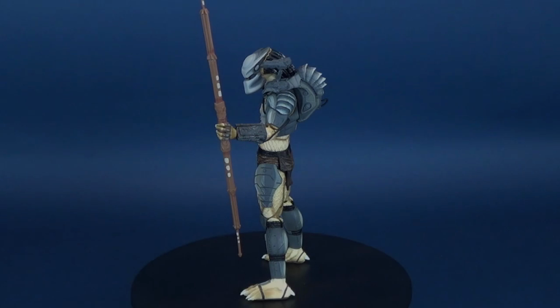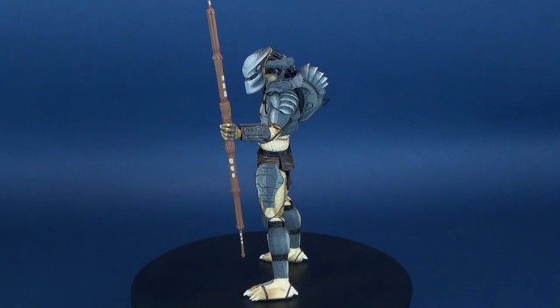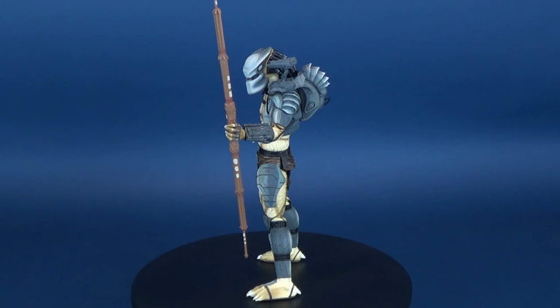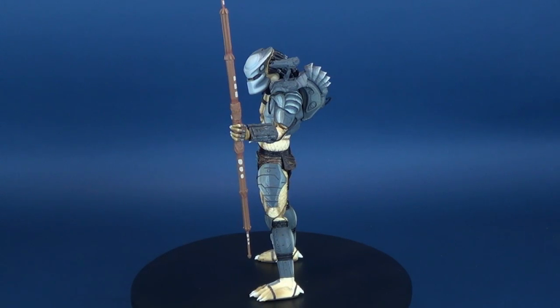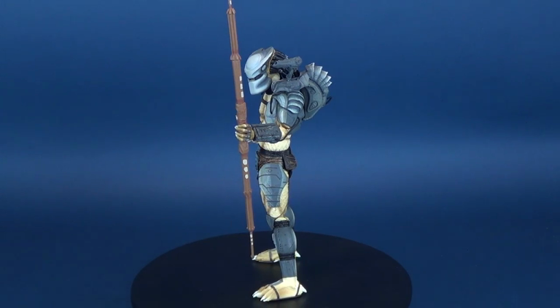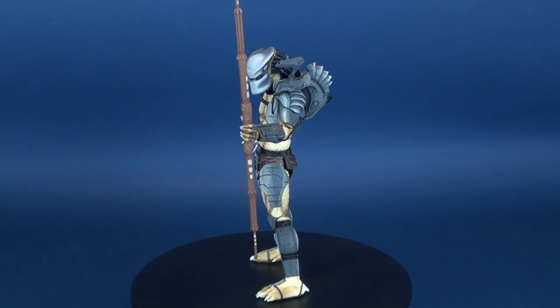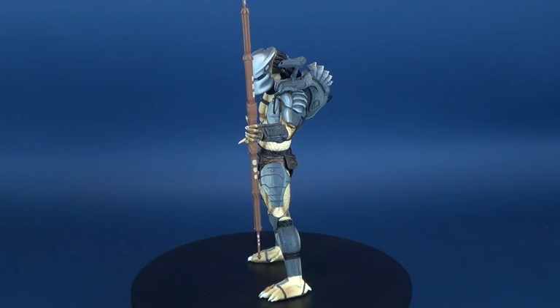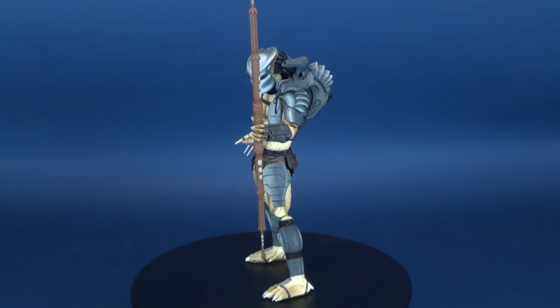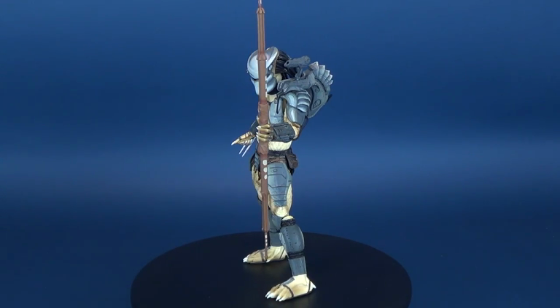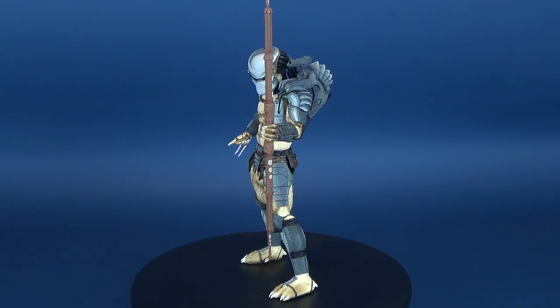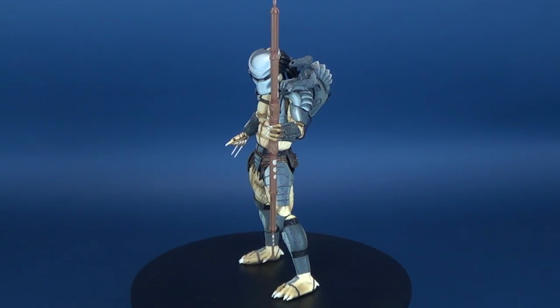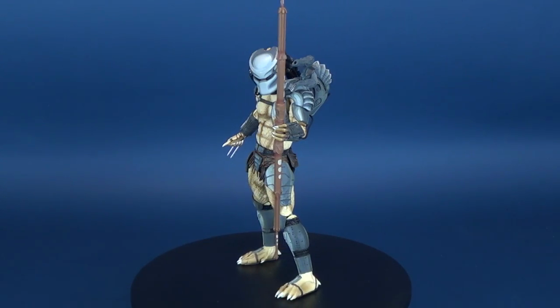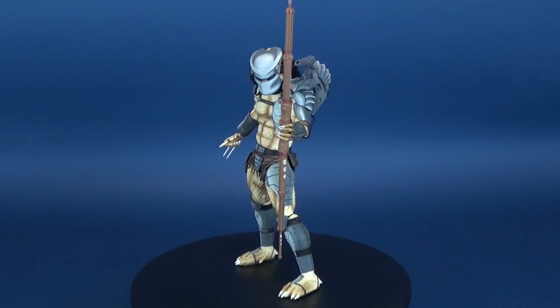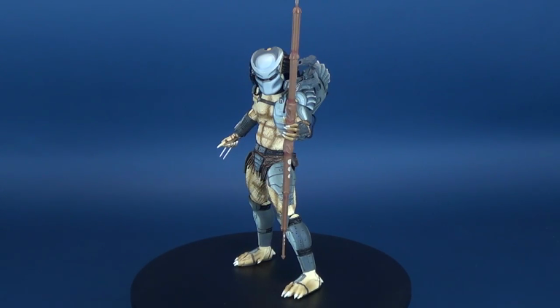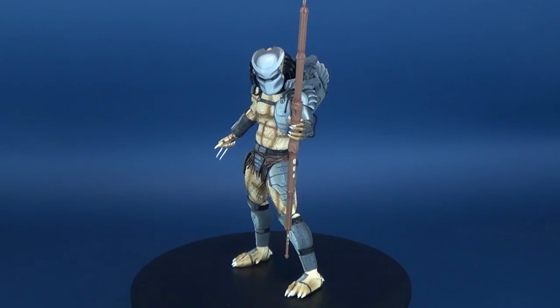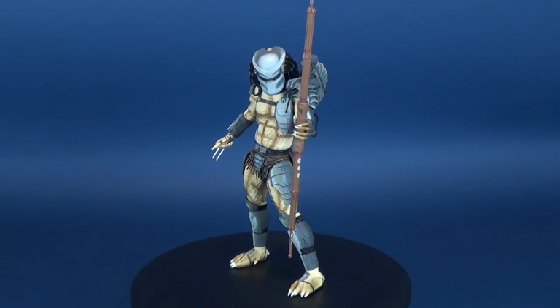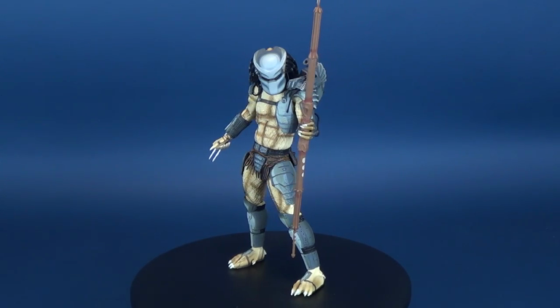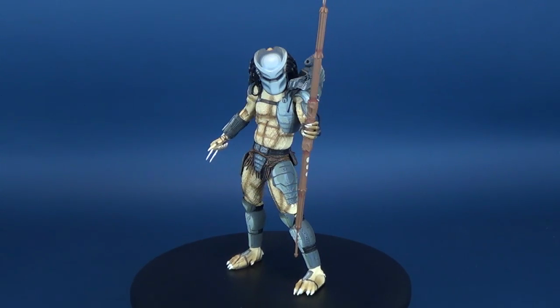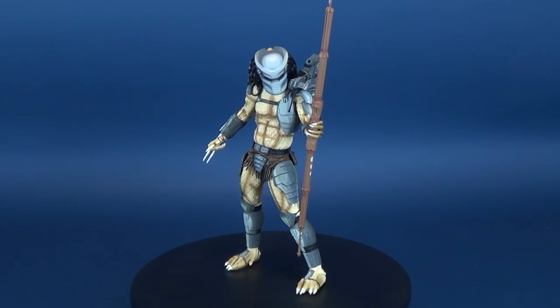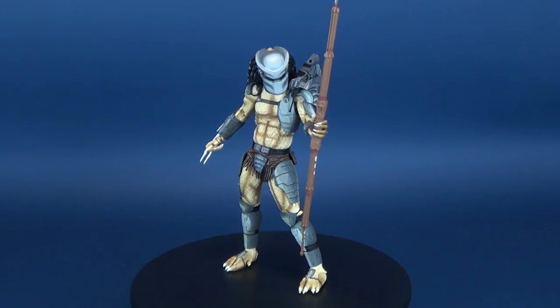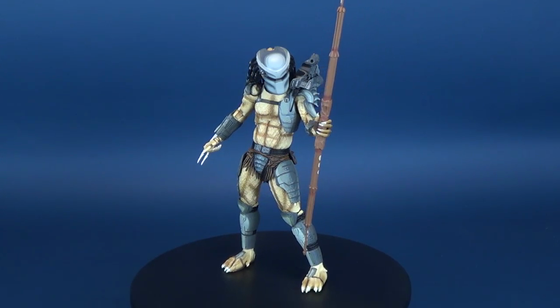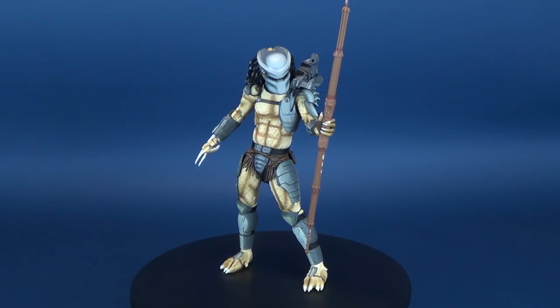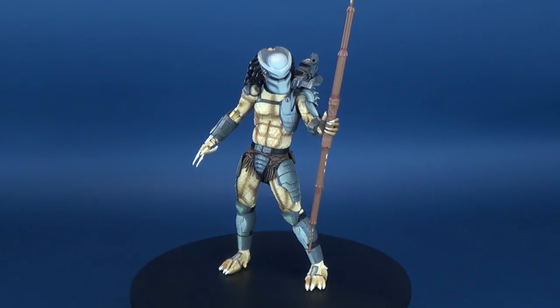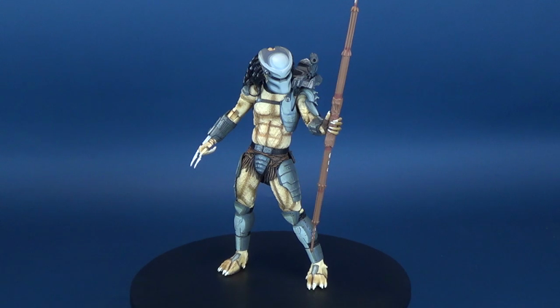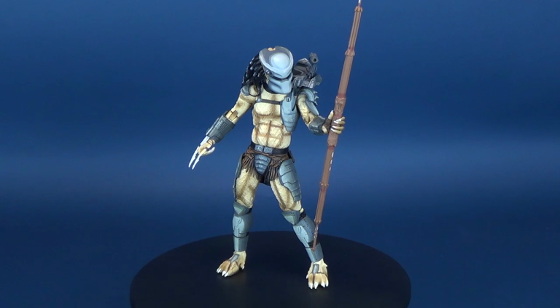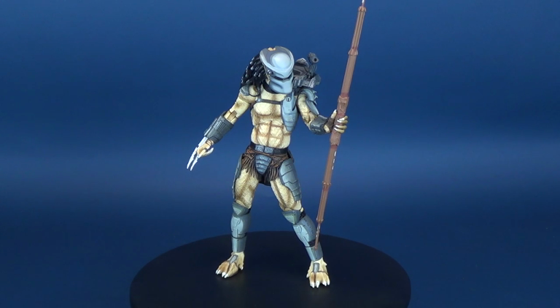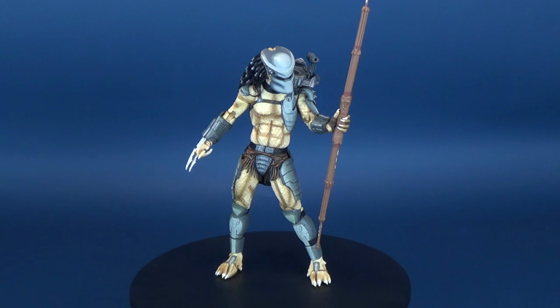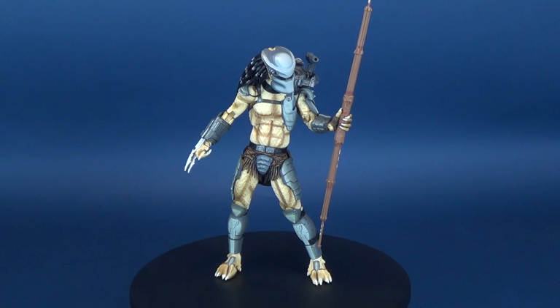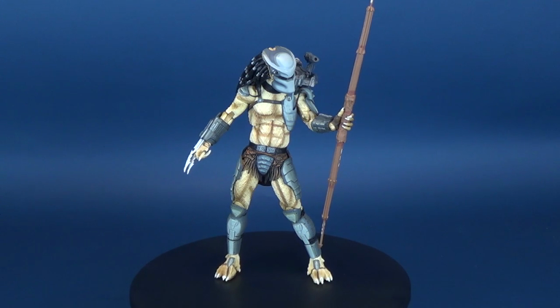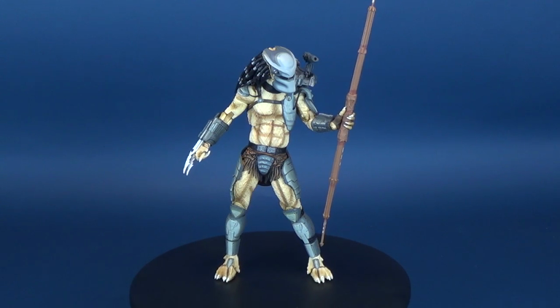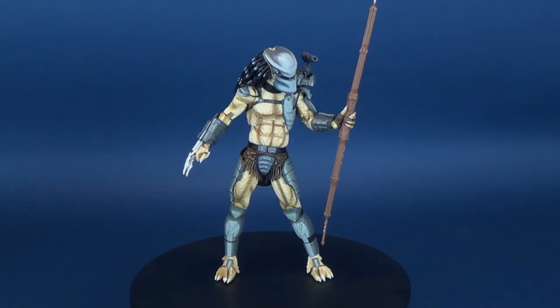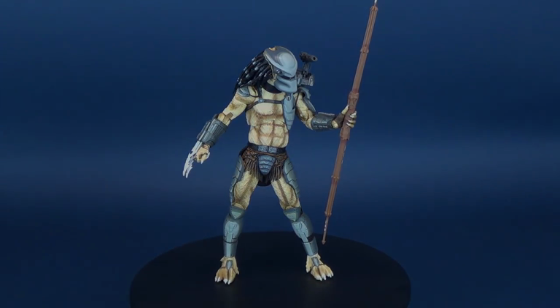Where an extra life will cost you a quarter, here's your look at the new NECA Toys Alien vs. Predator Warrior Predator.